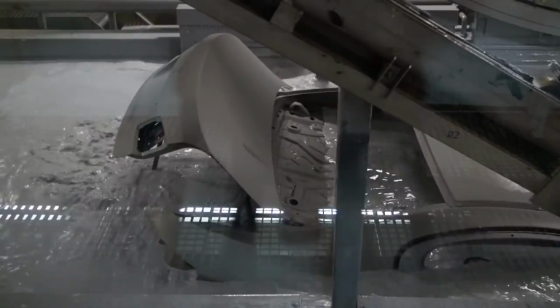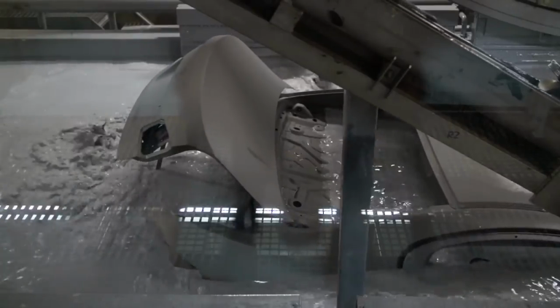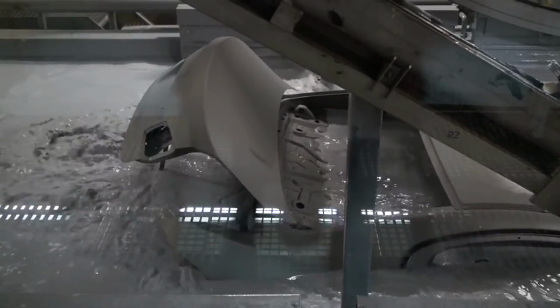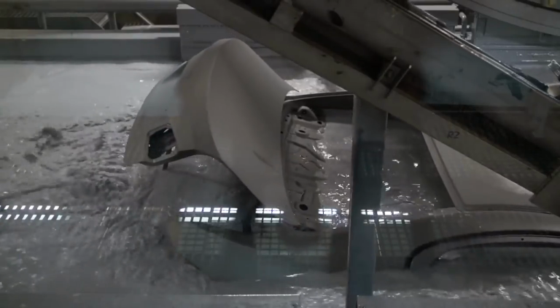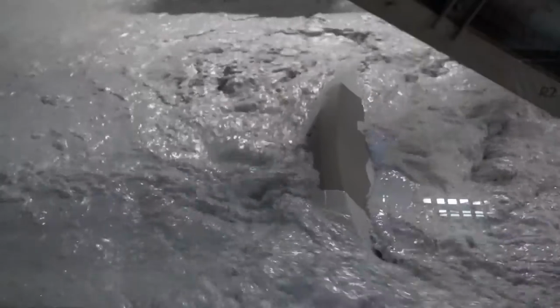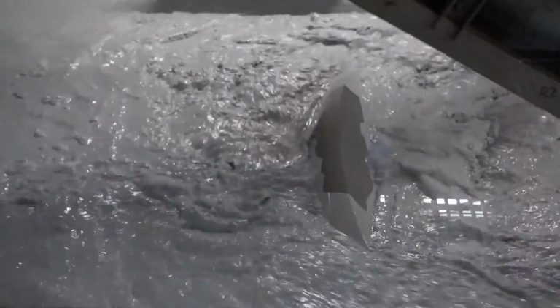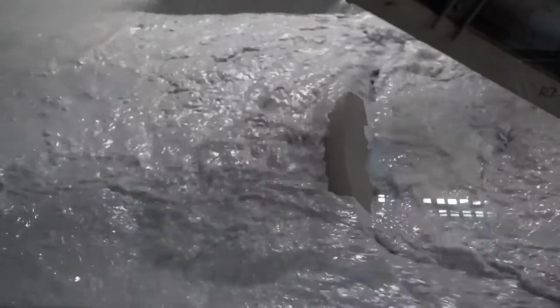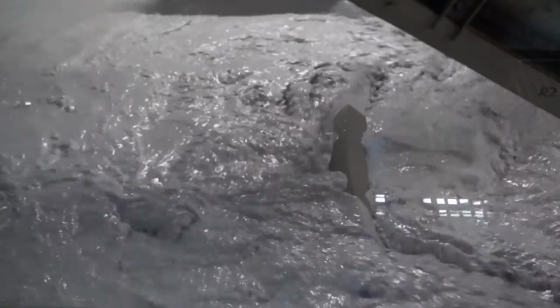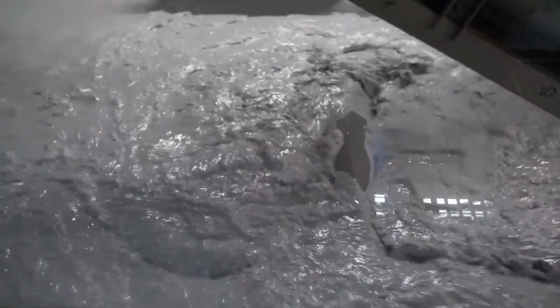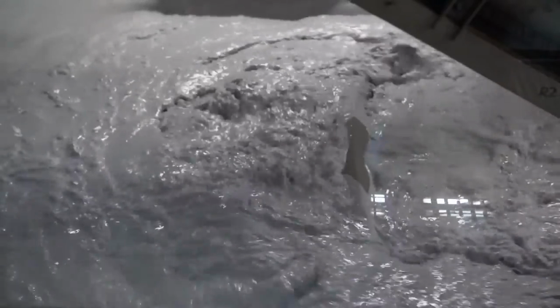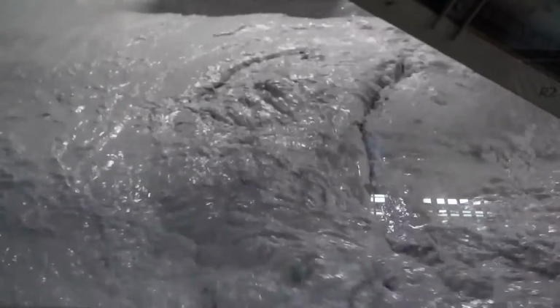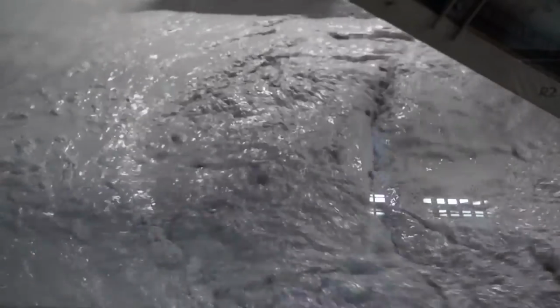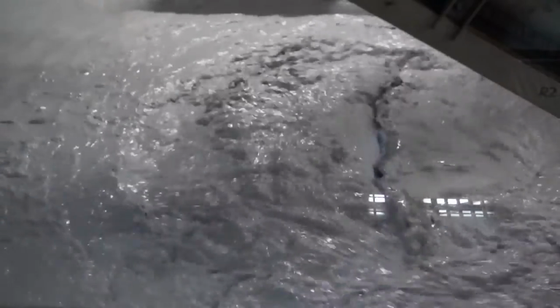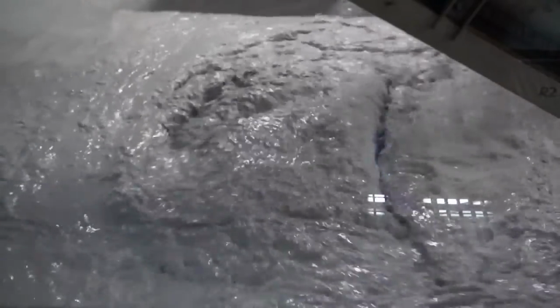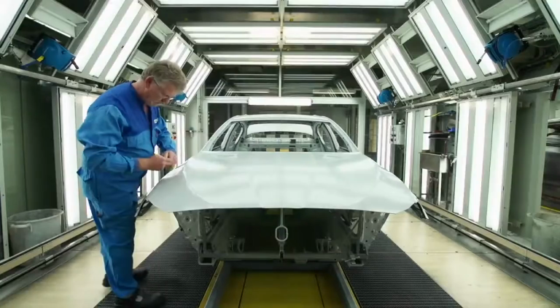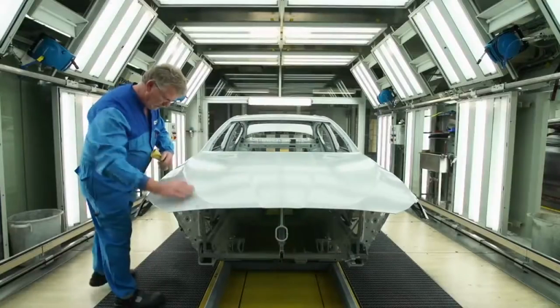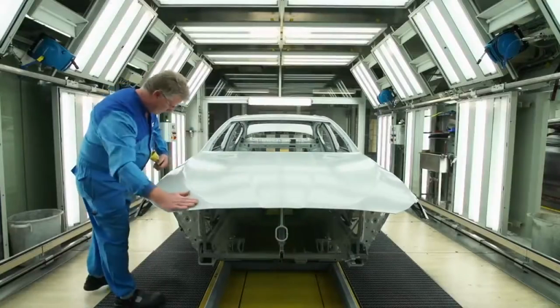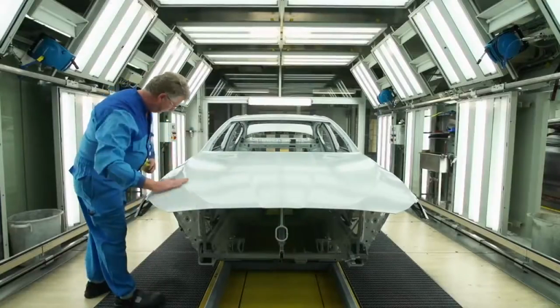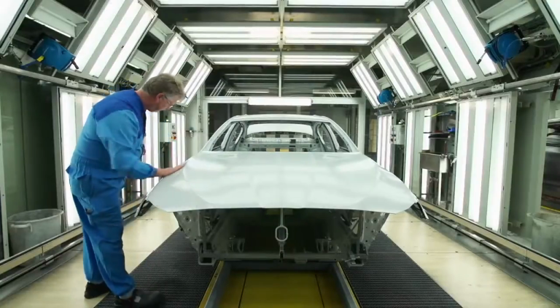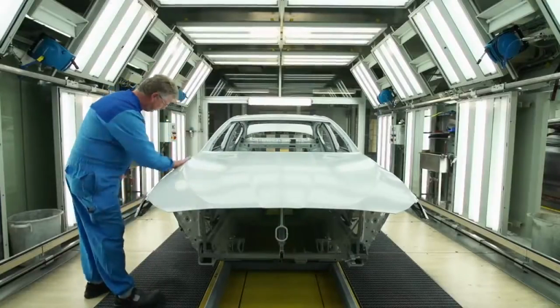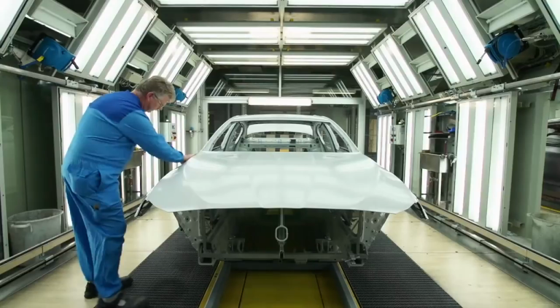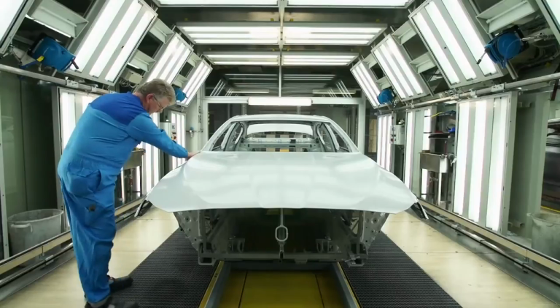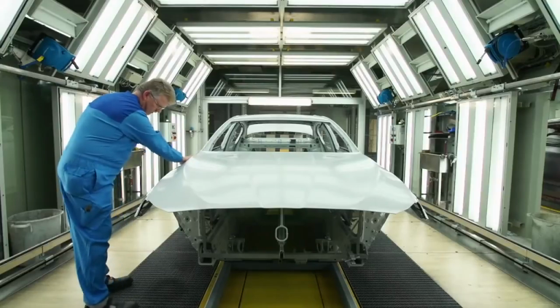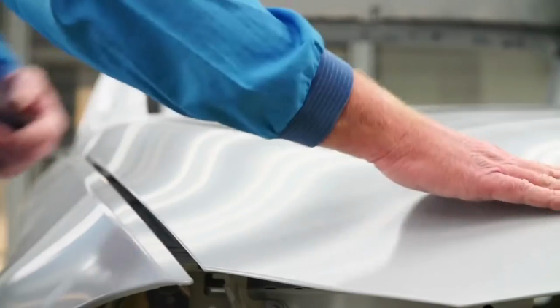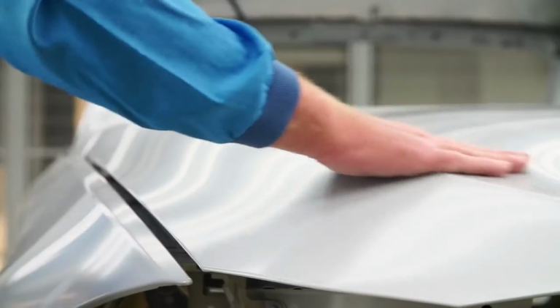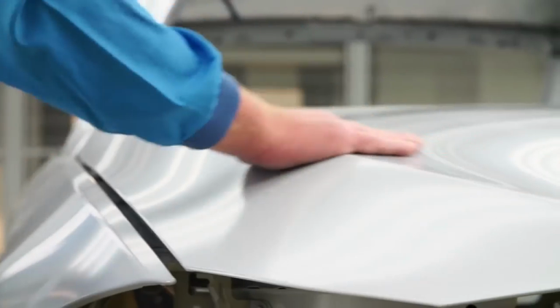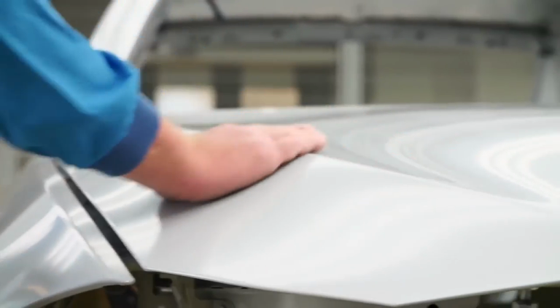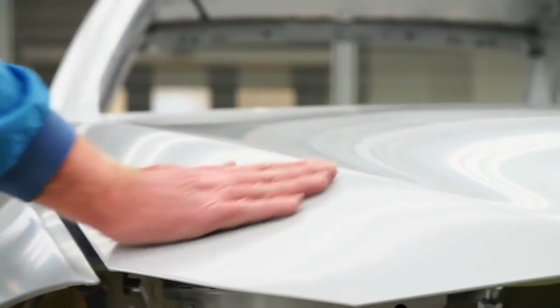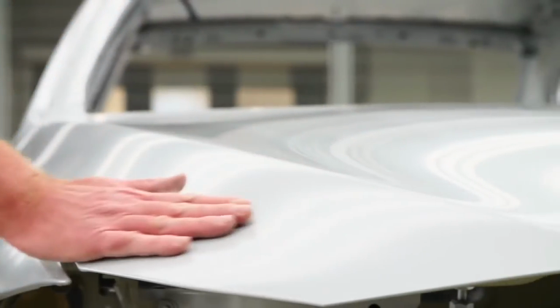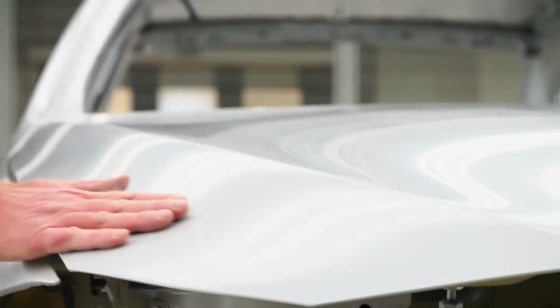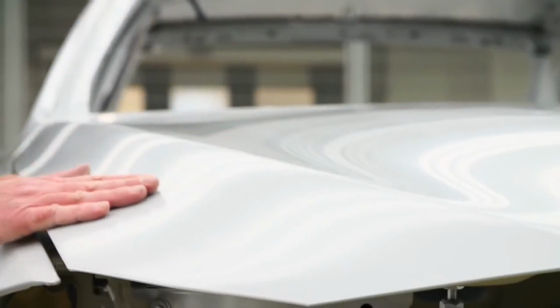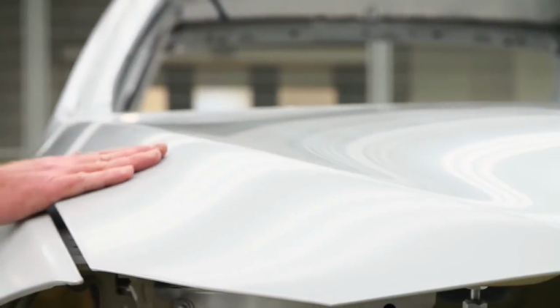After the paint preparation, the chassis ends up in this finishing box. Every inch of the vehicle will be carefully examined.